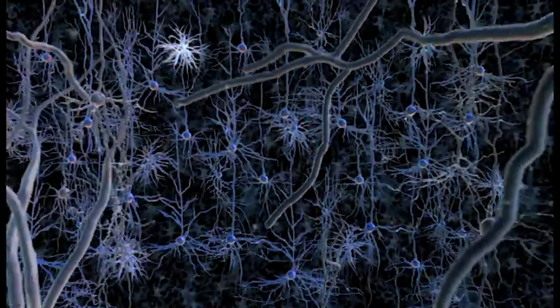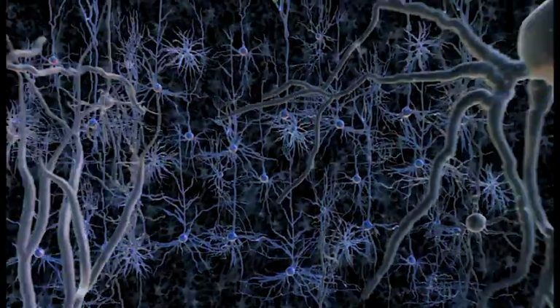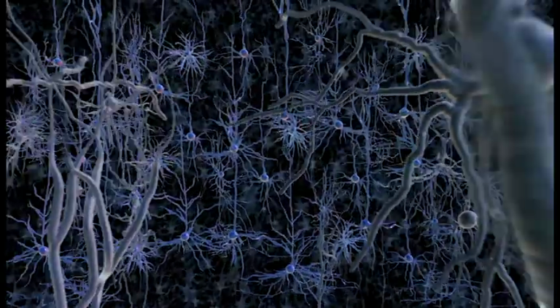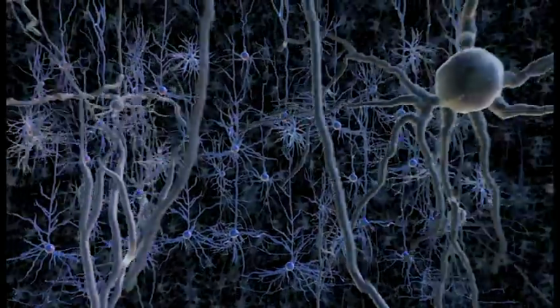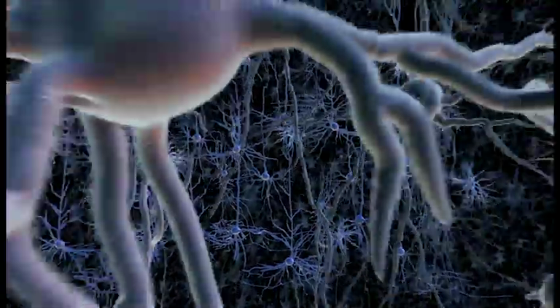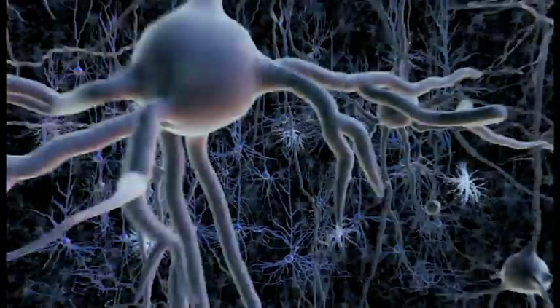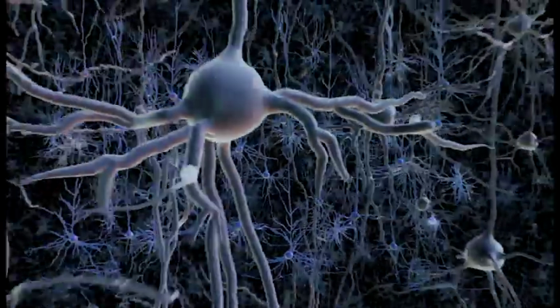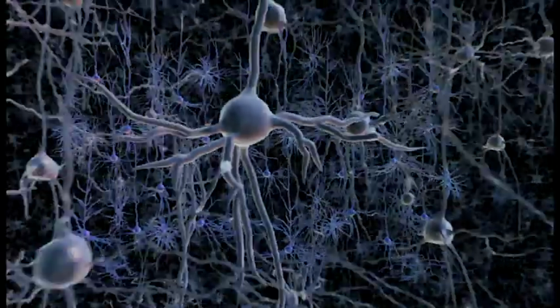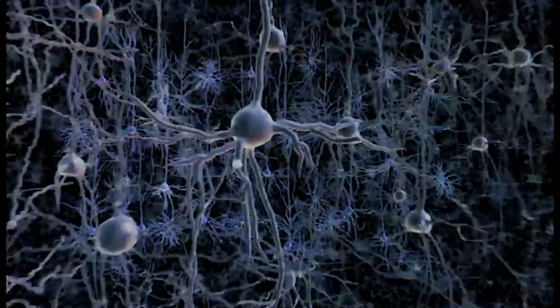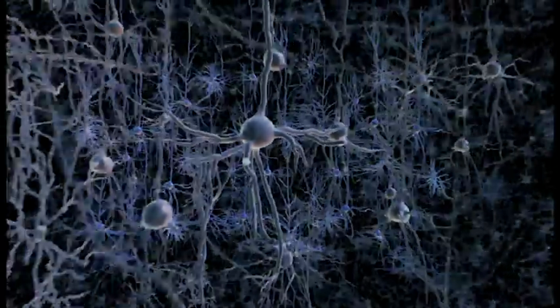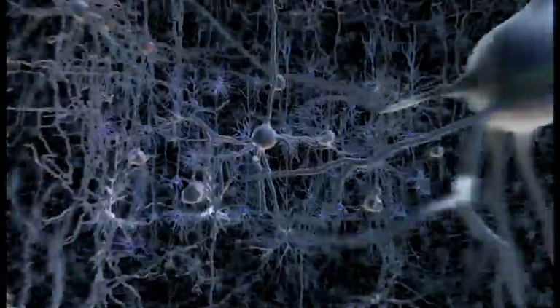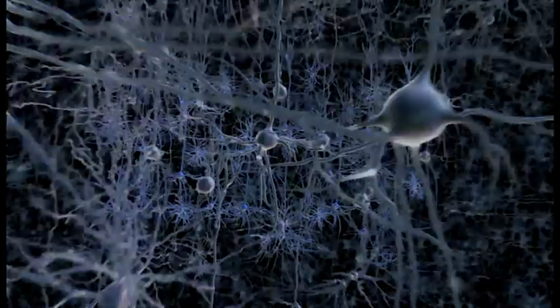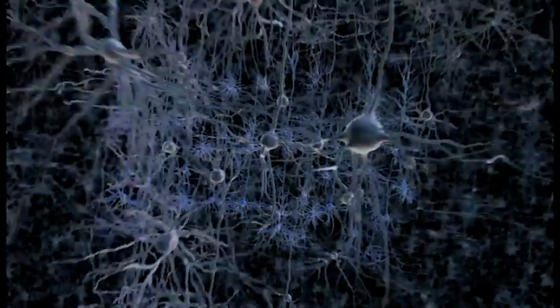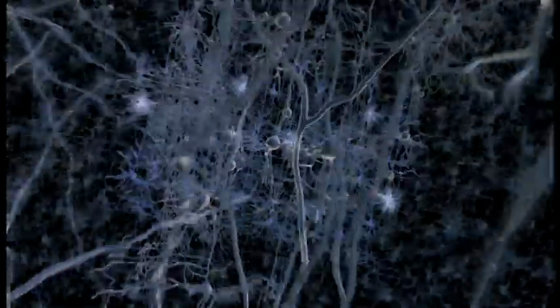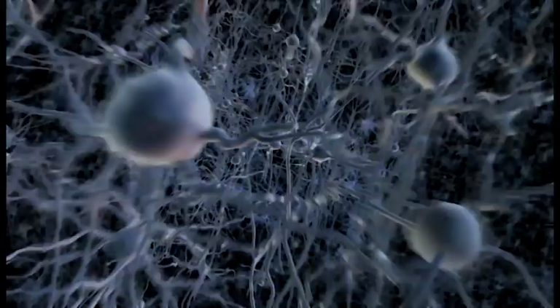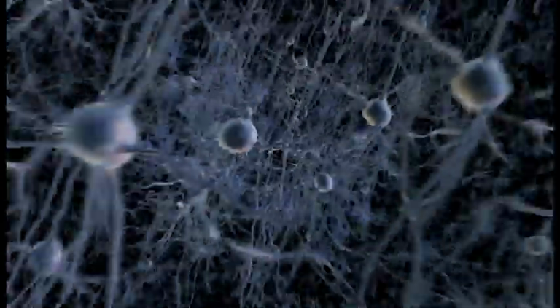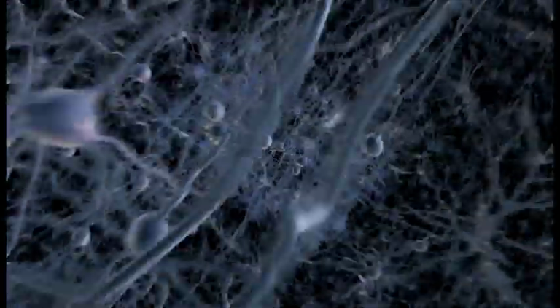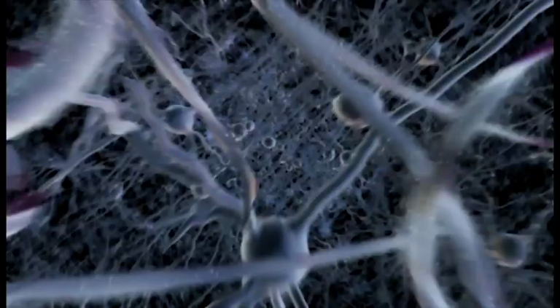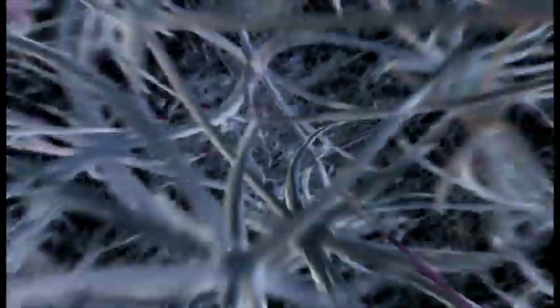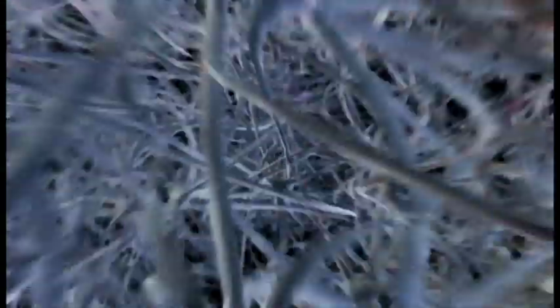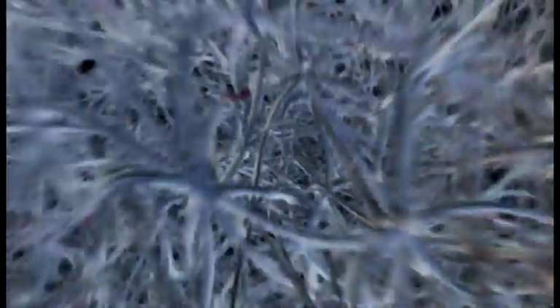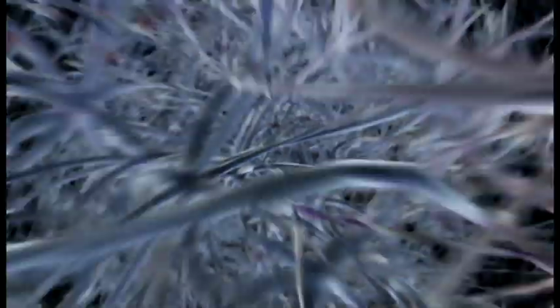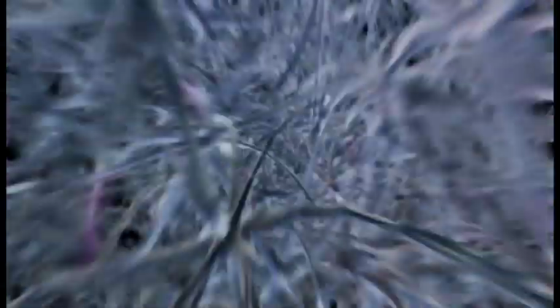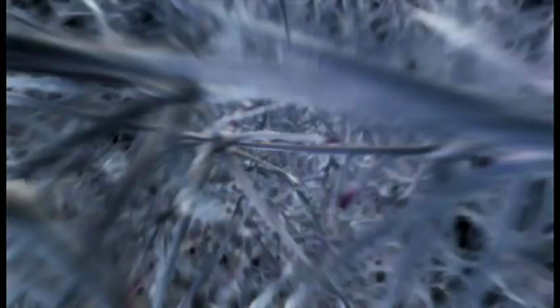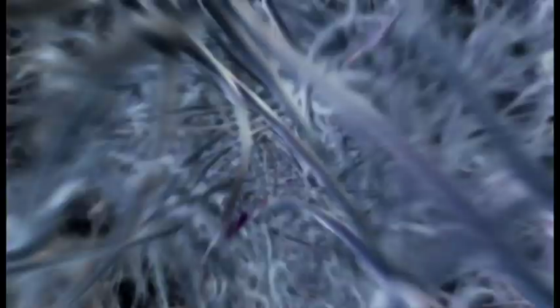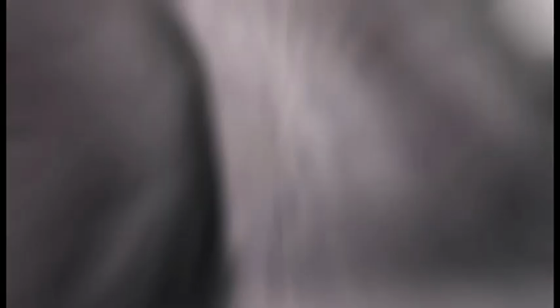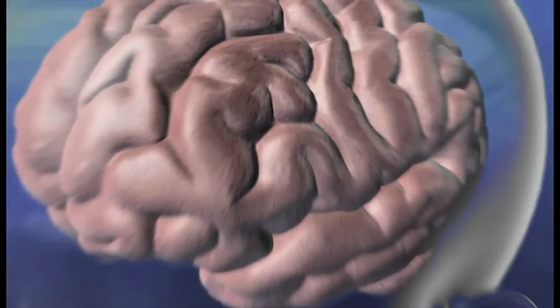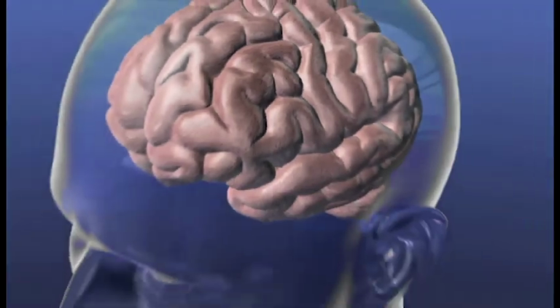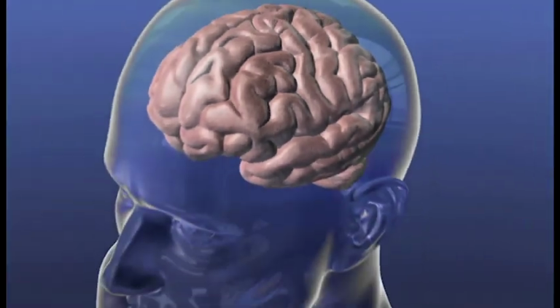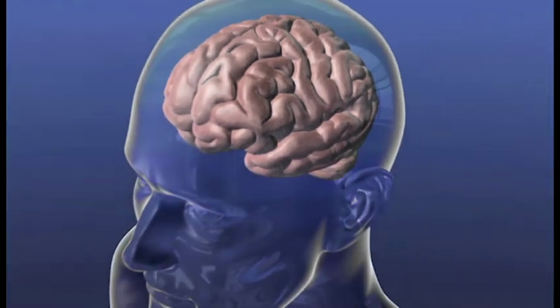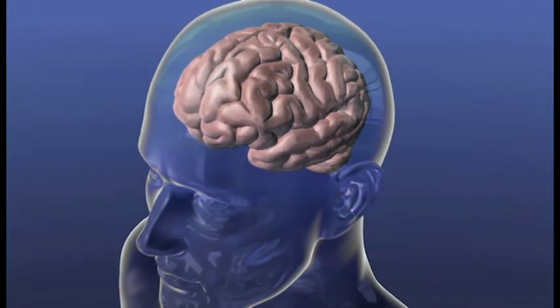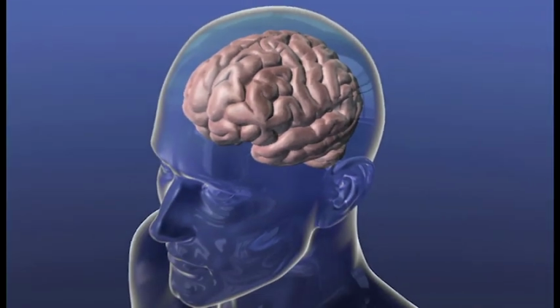Distinct information processing capabilities at the level of individual neurons is likely to impact cortical computation in the human brain.